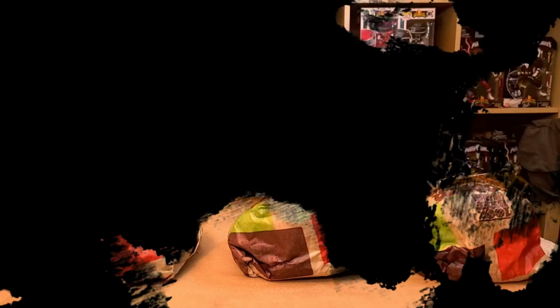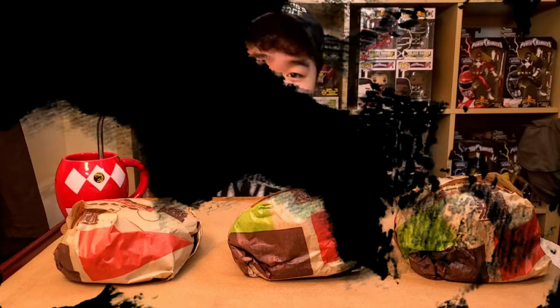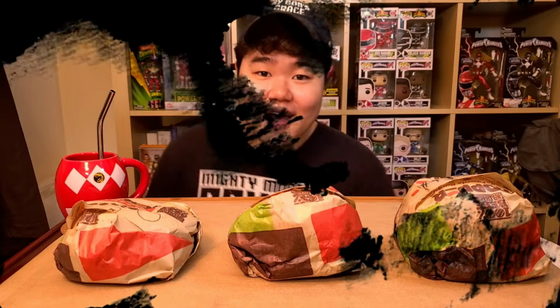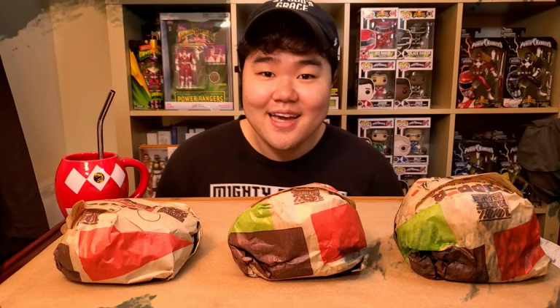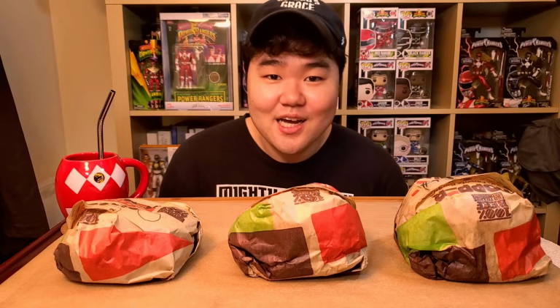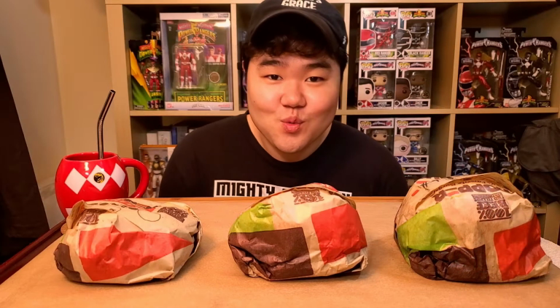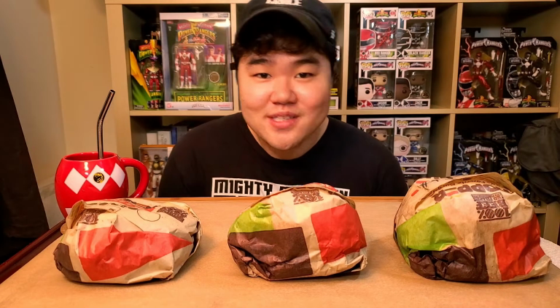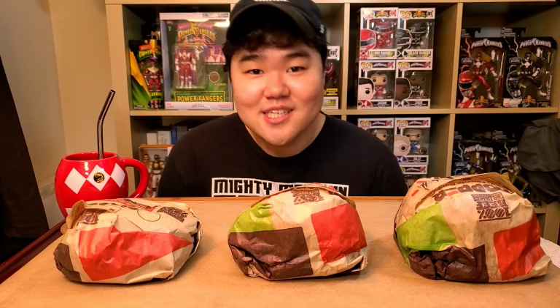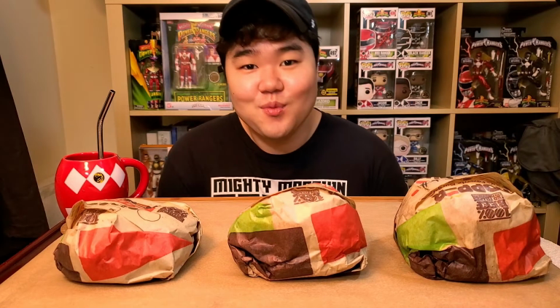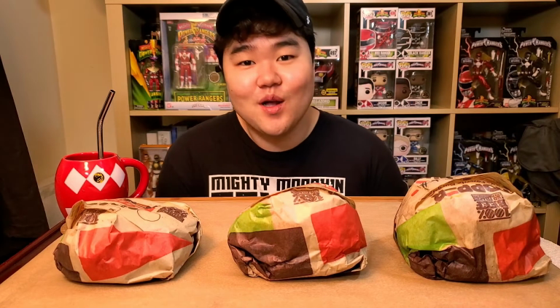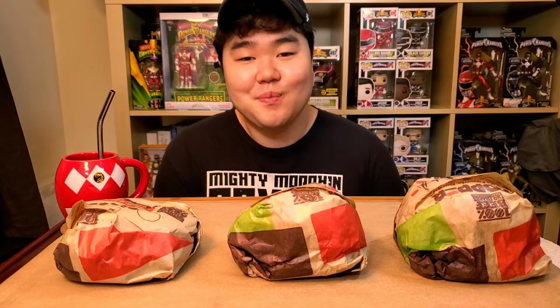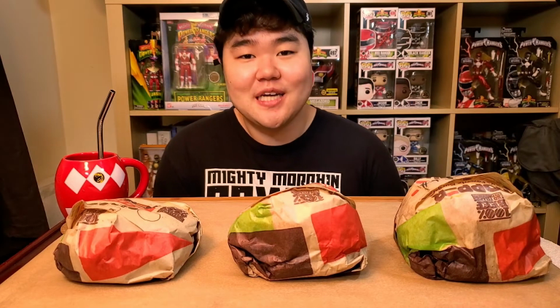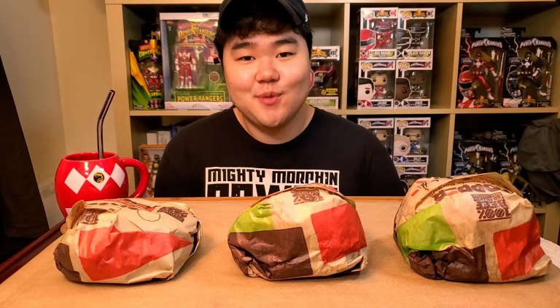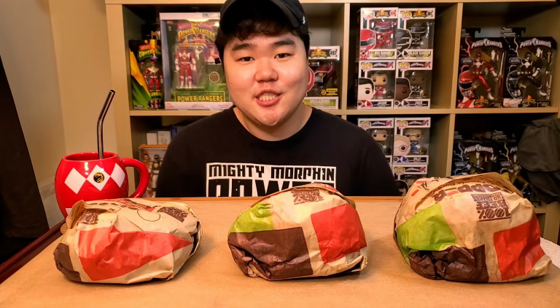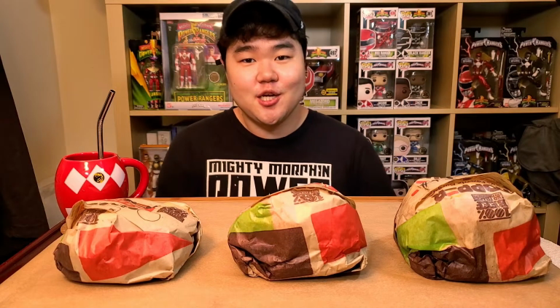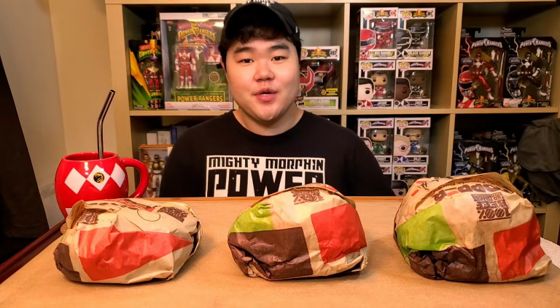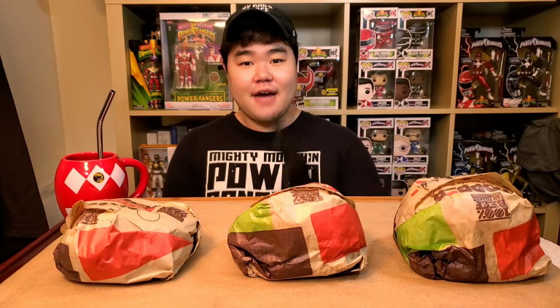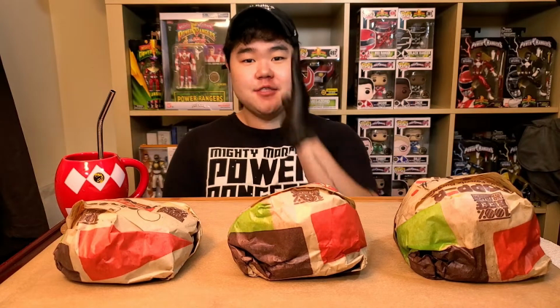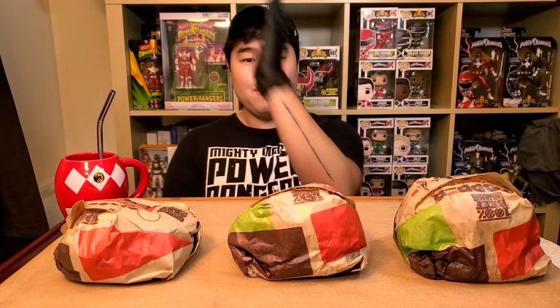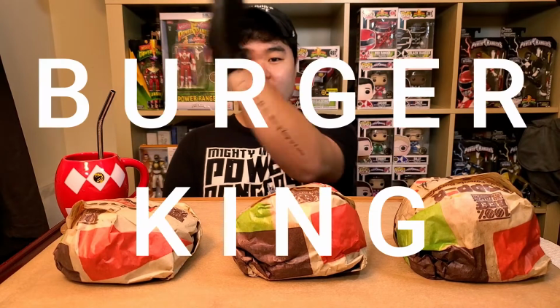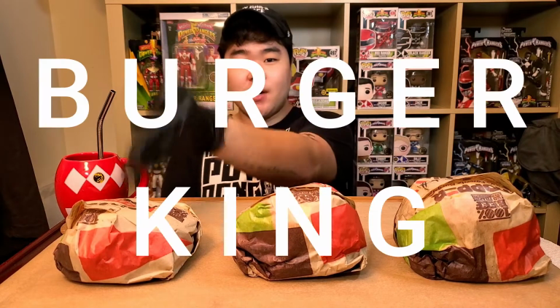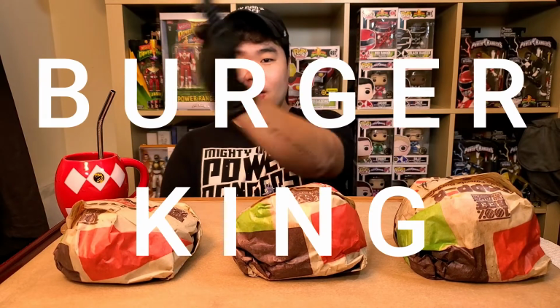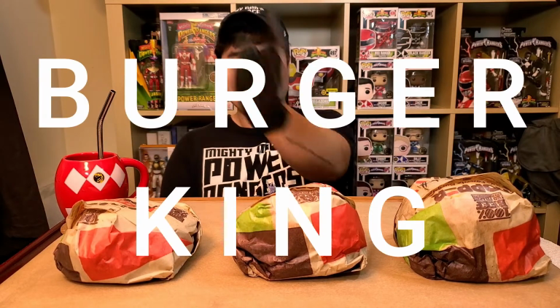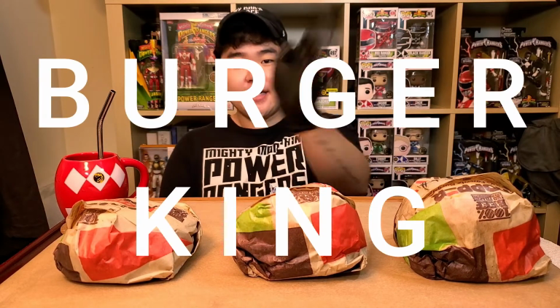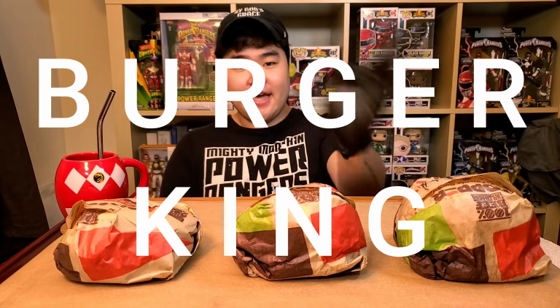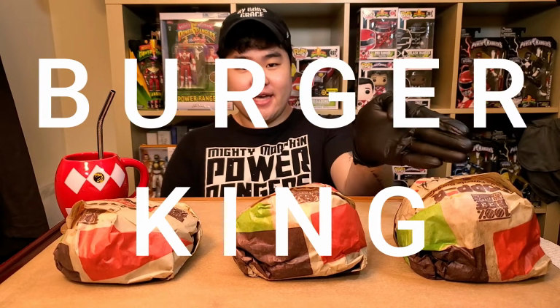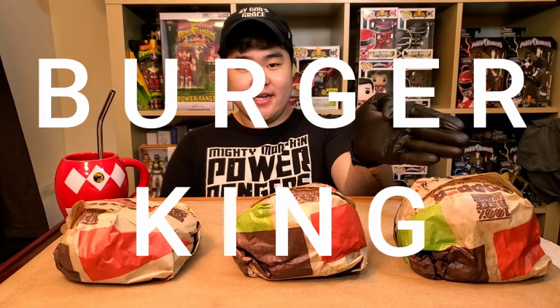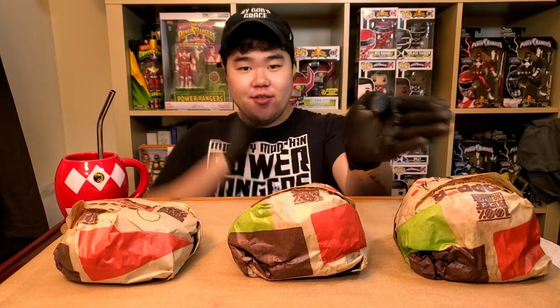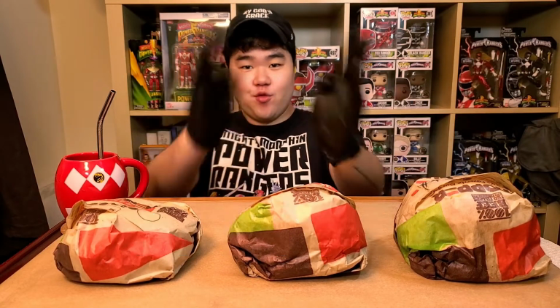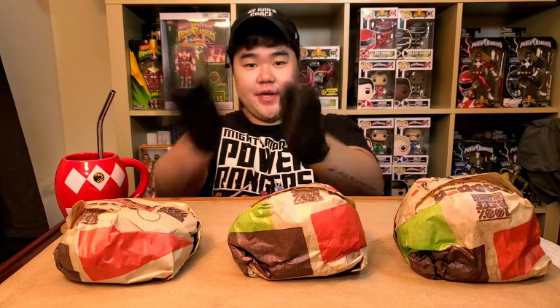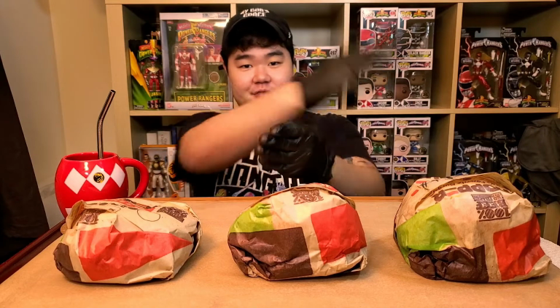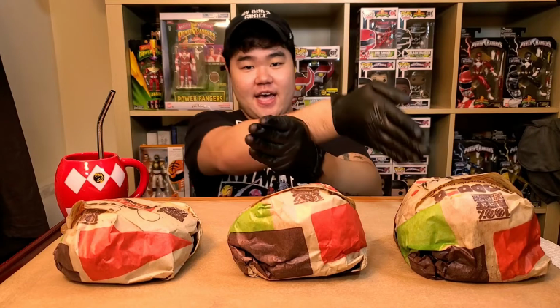Hey guys, what's up? Welcome back to my channel. Today we have burgers again — three of them.